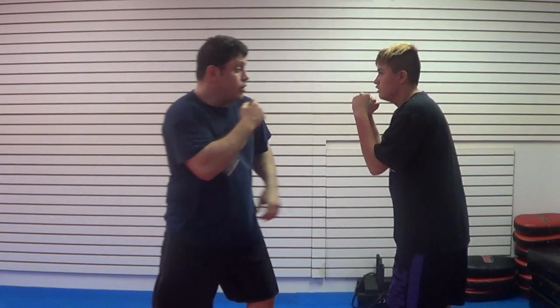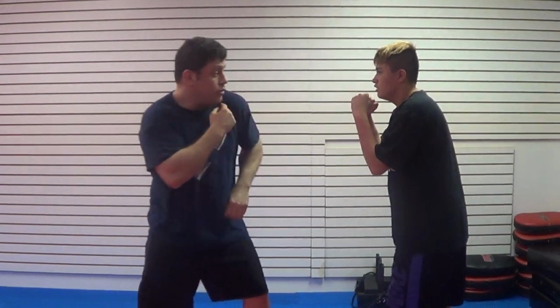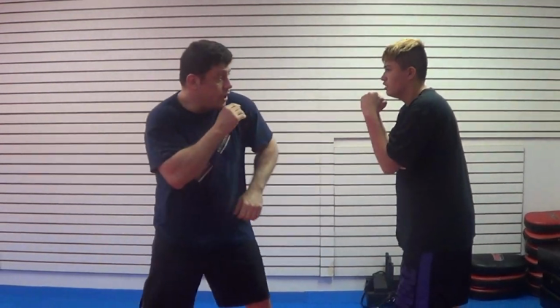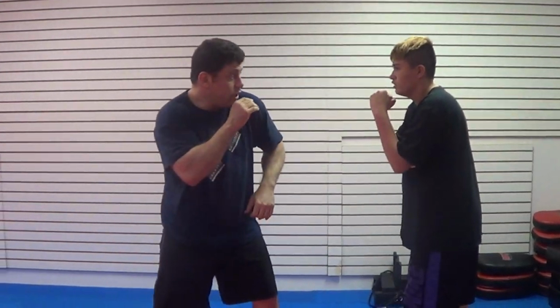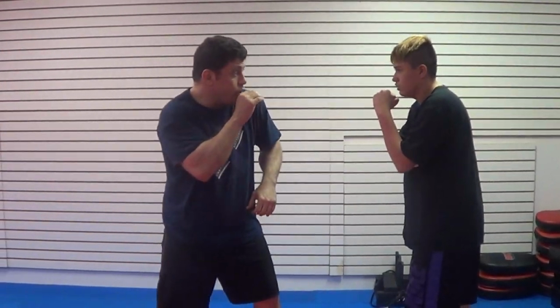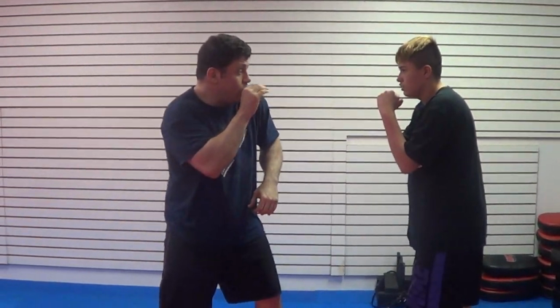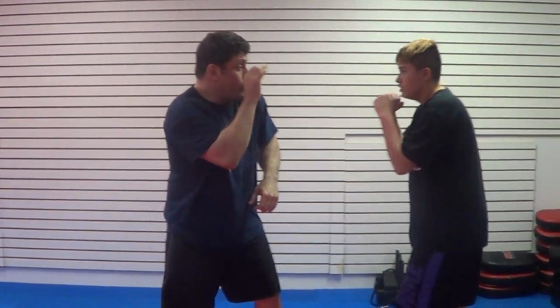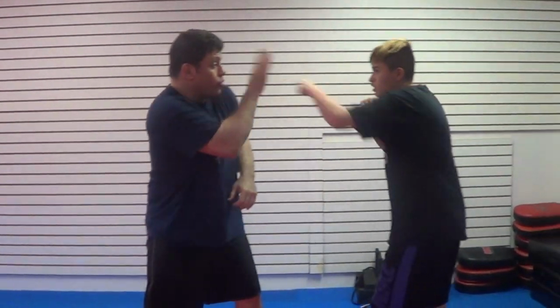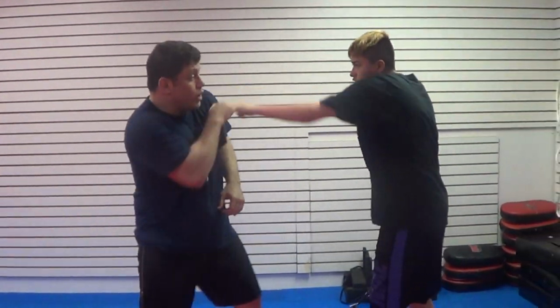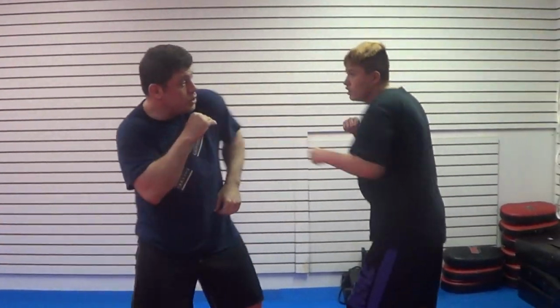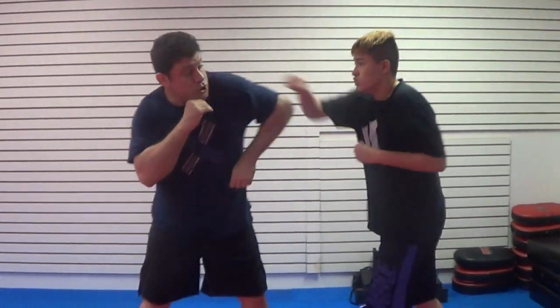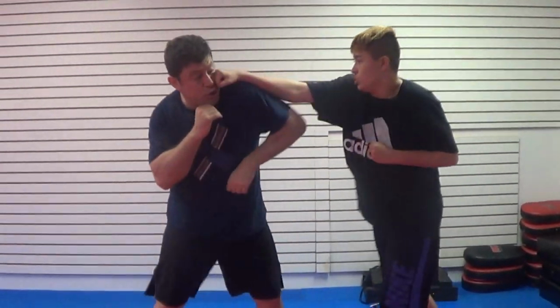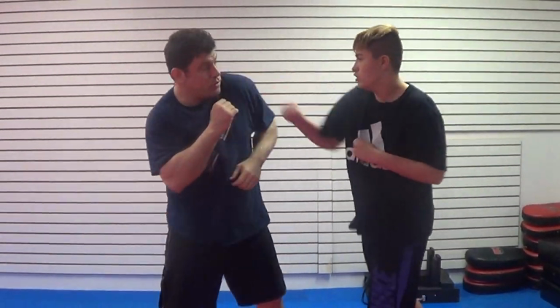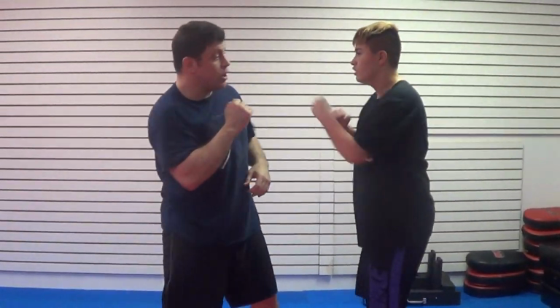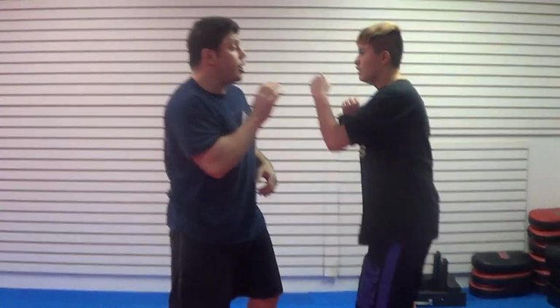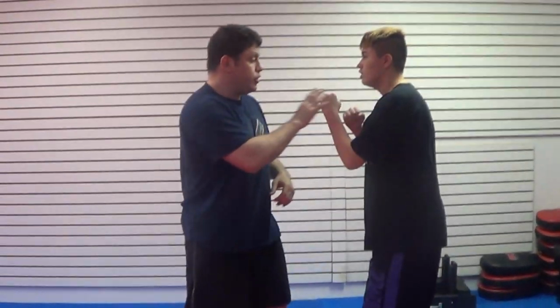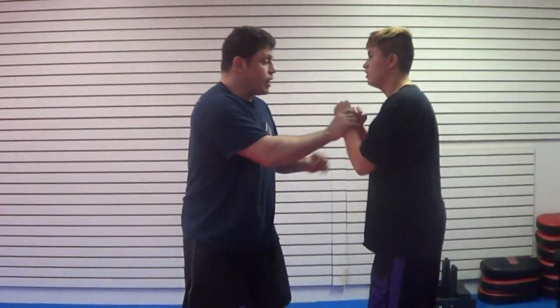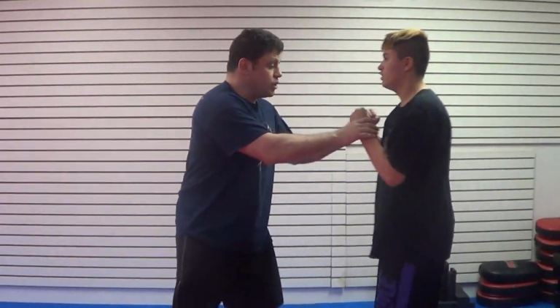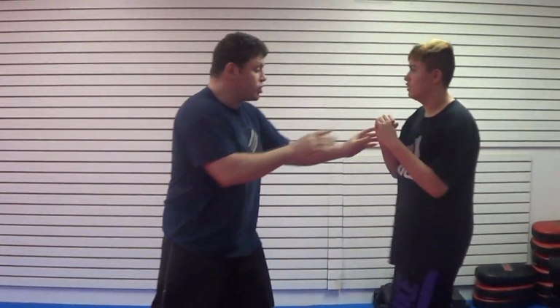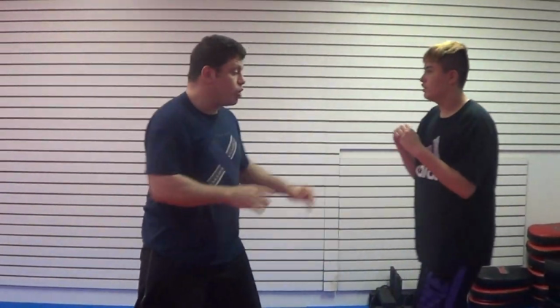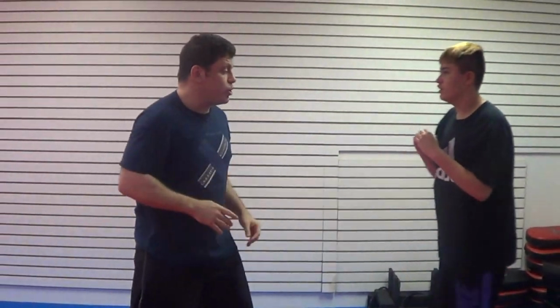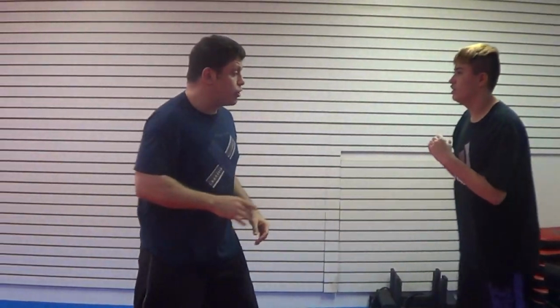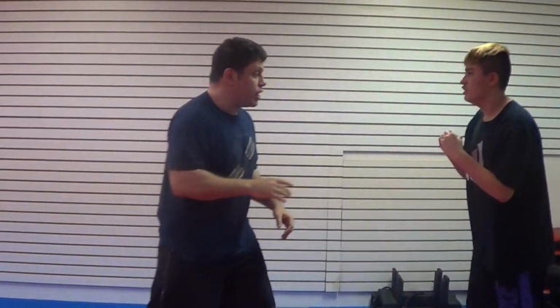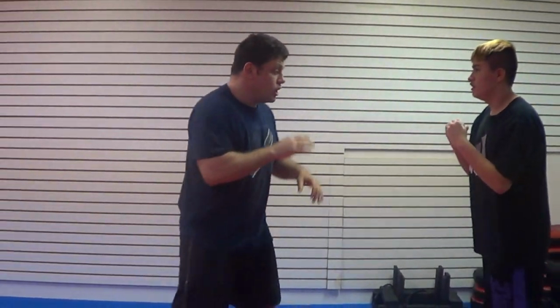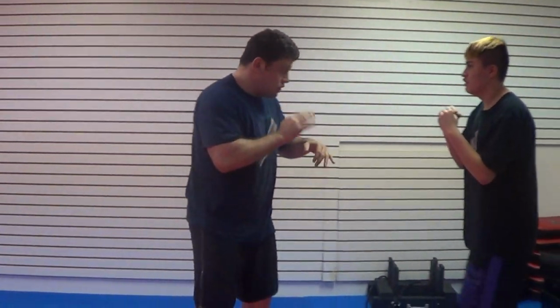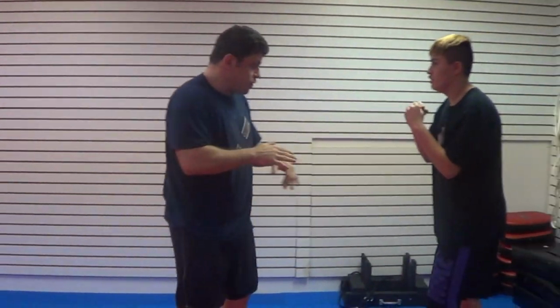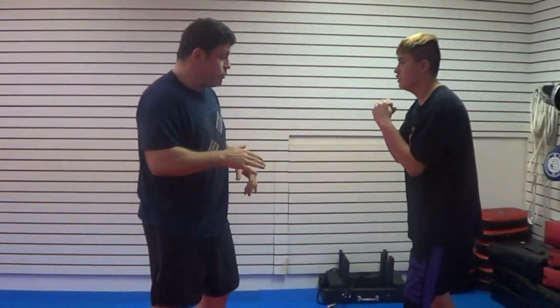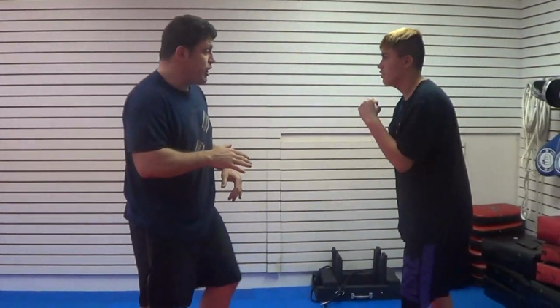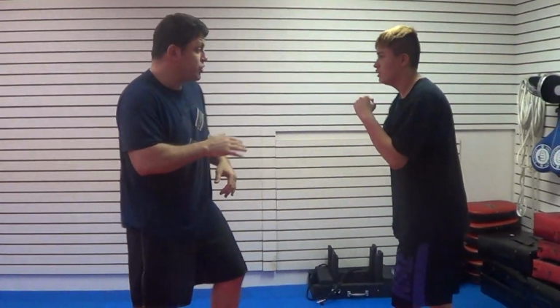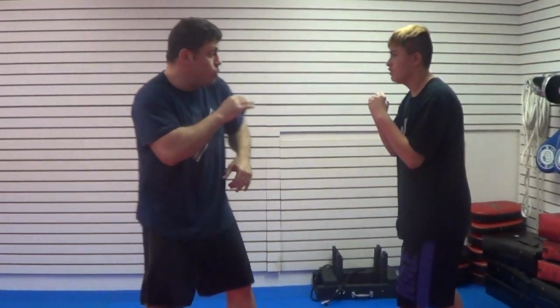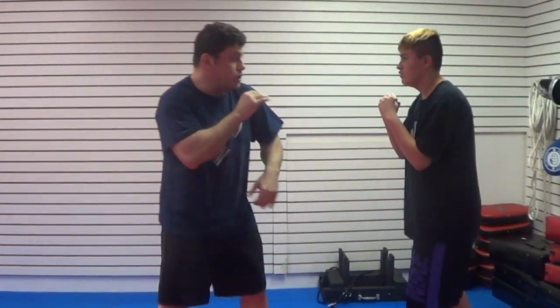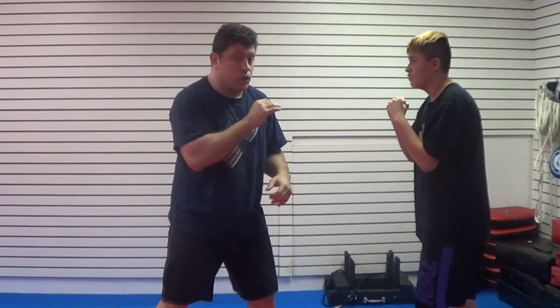Ready? Go. One, two. Good. That's all we're doing. Stay in place. One, two.